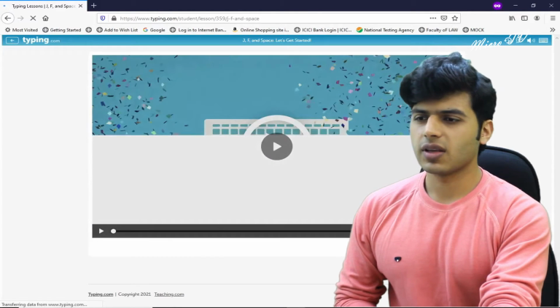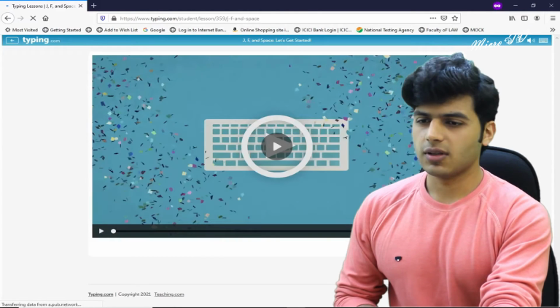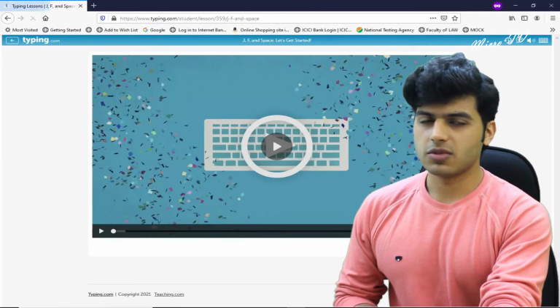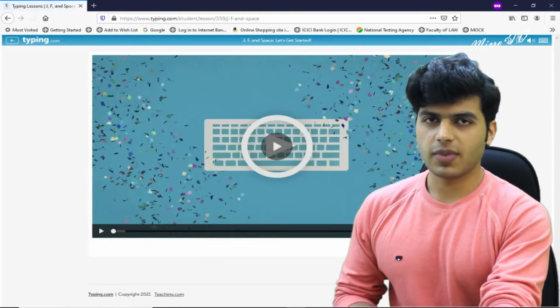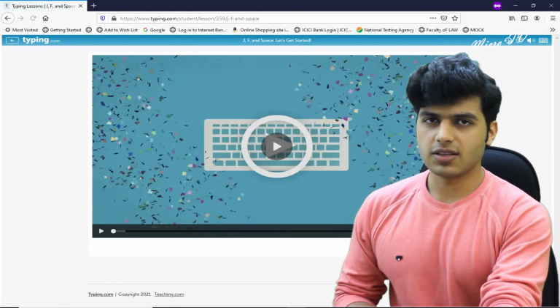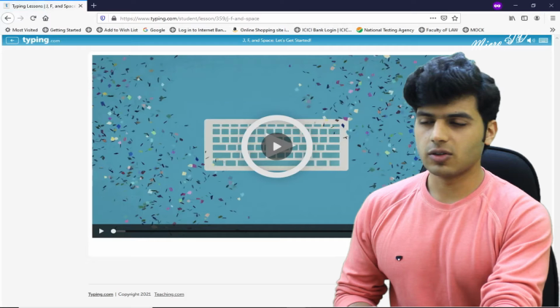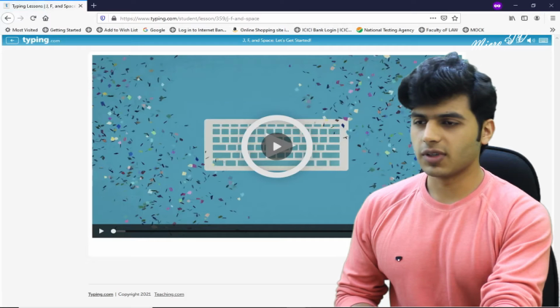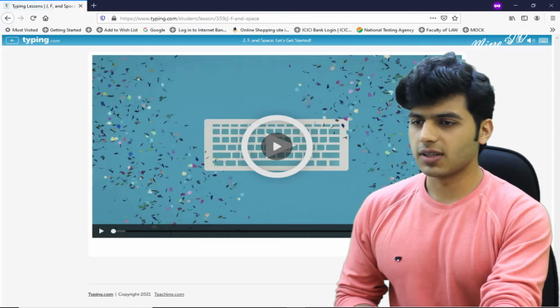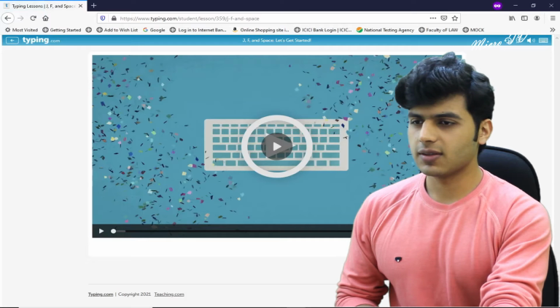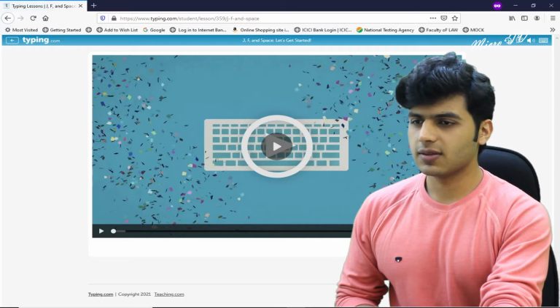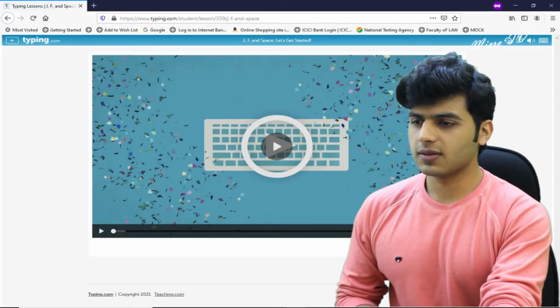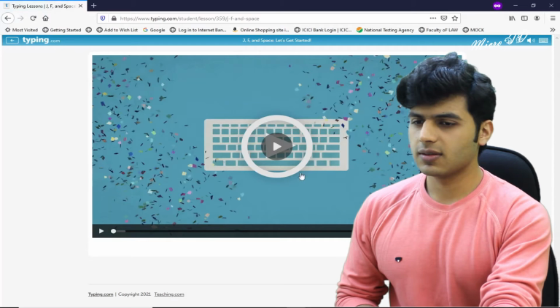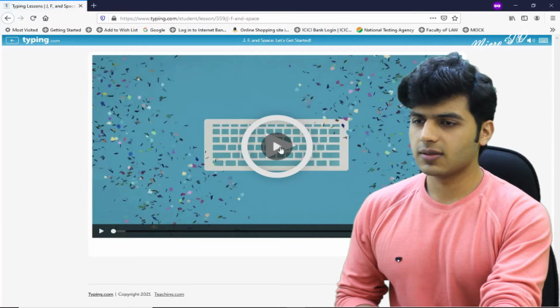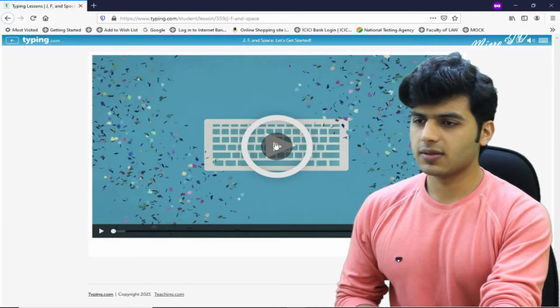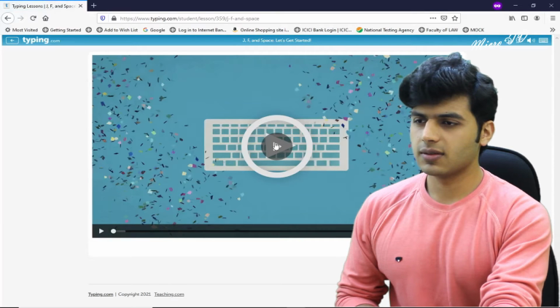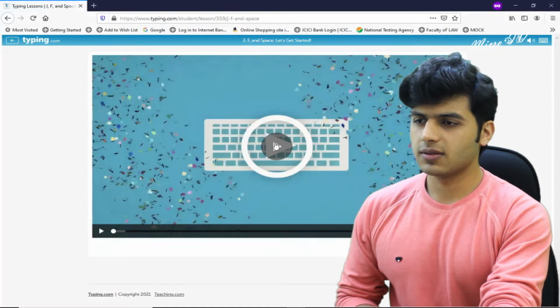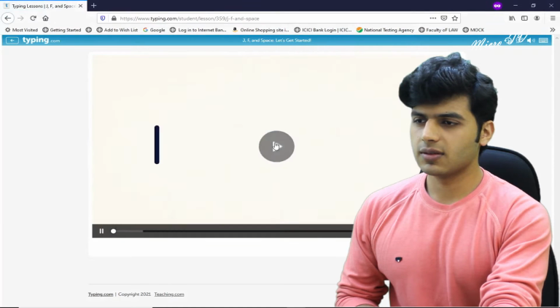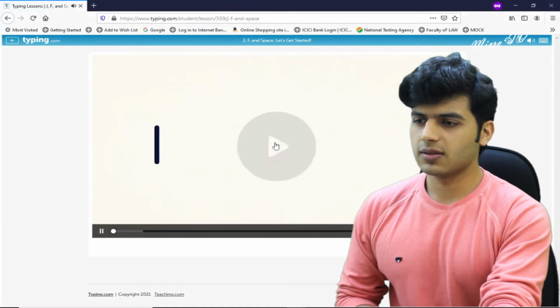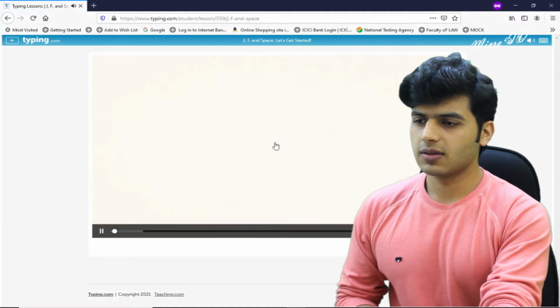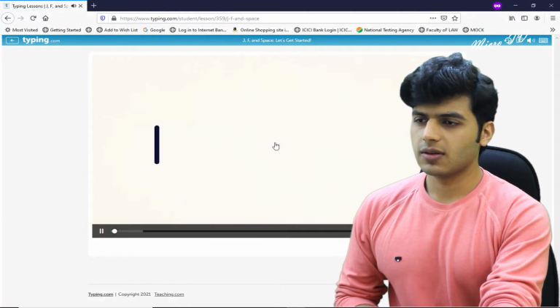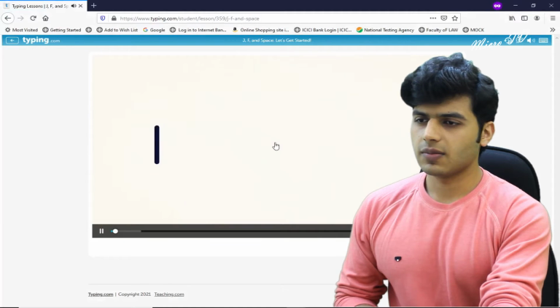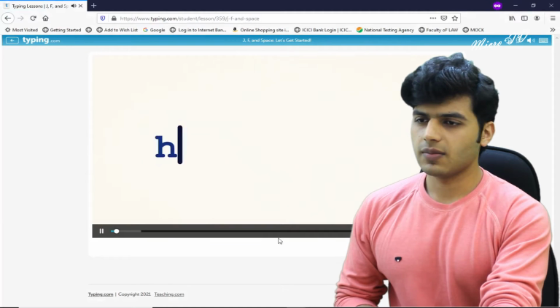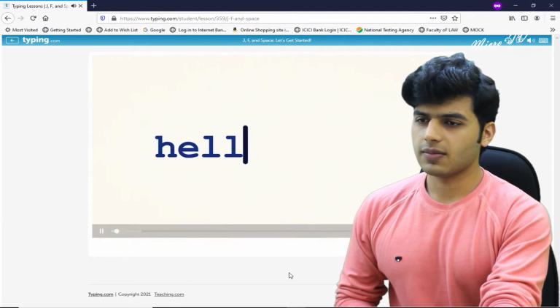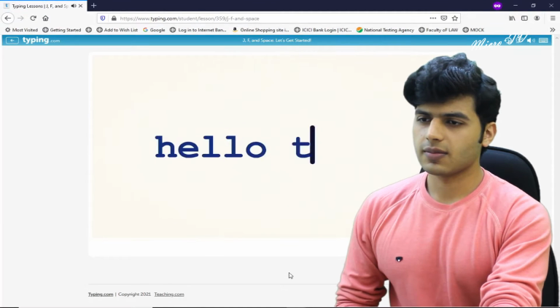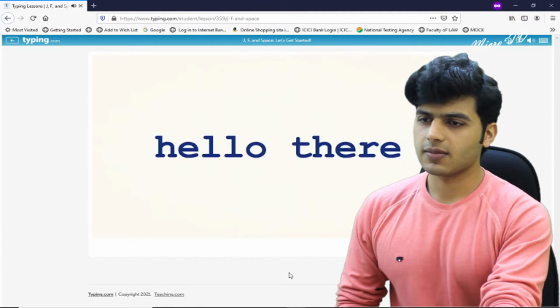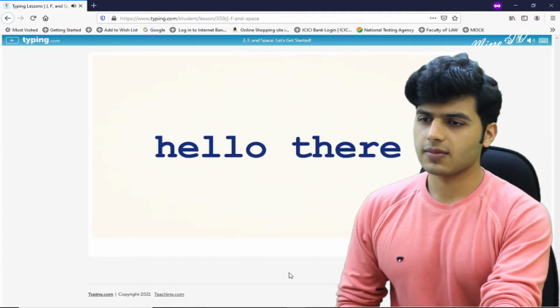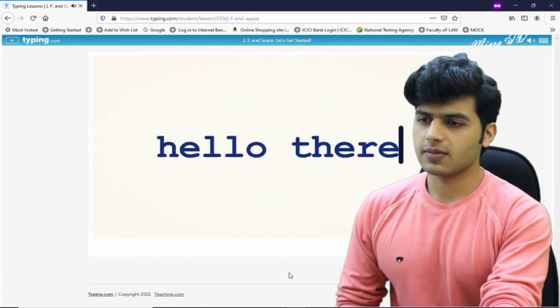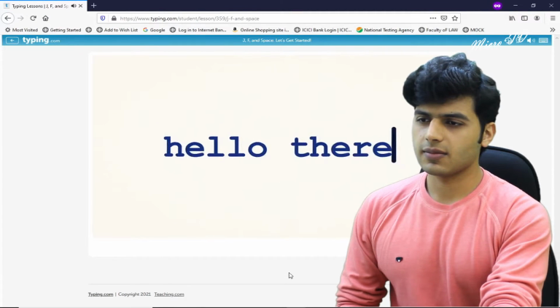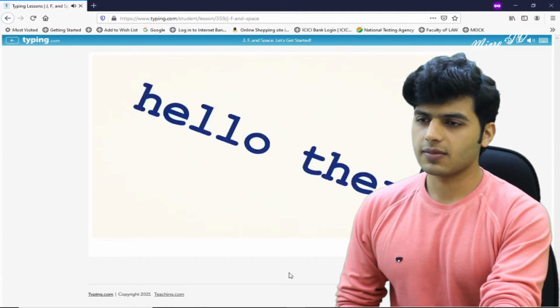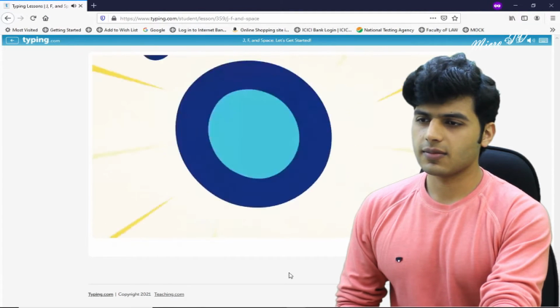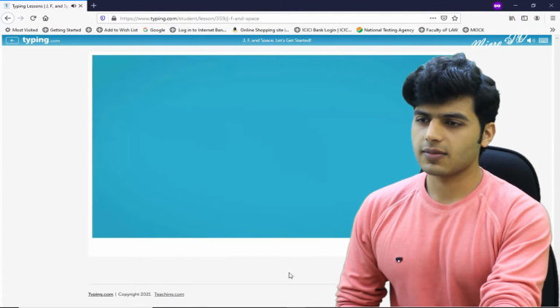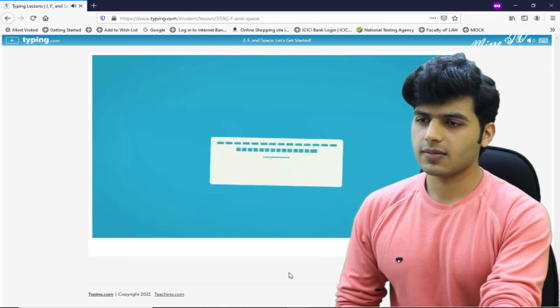So let's open the first lesson. Then we will open the second lesson. It says: 'Hello there! Get ready to boost your typing skills.'